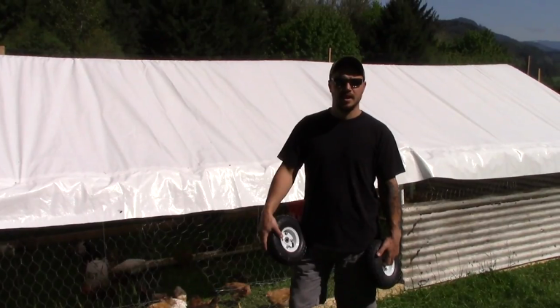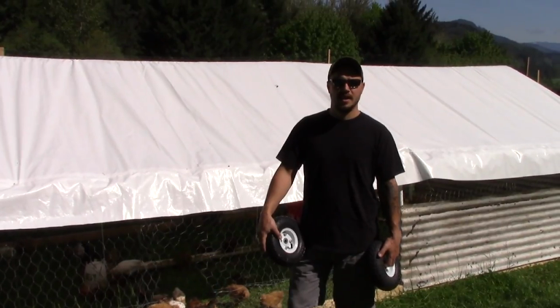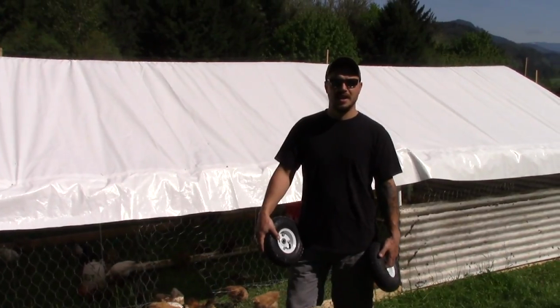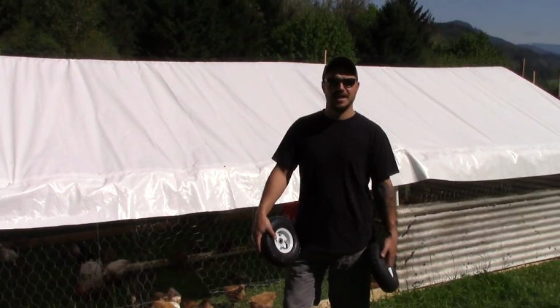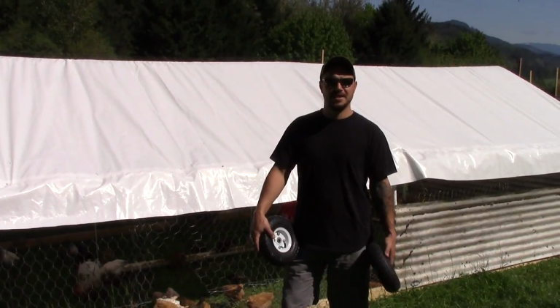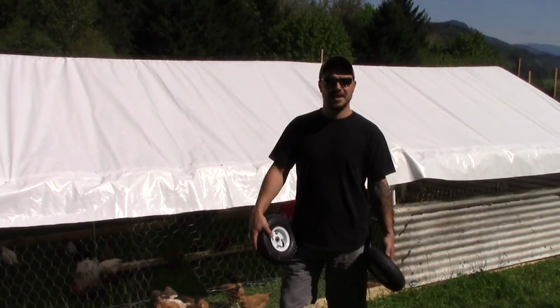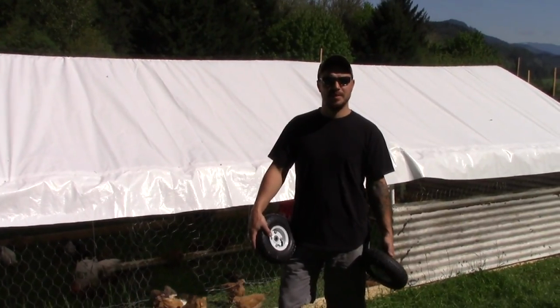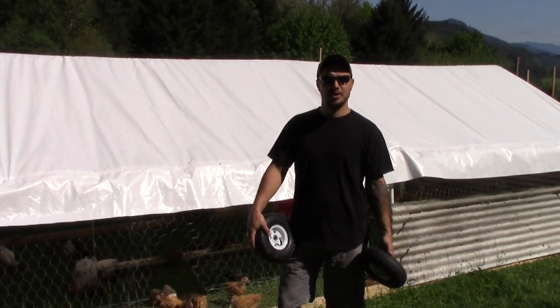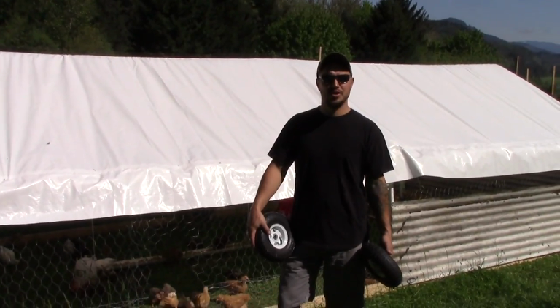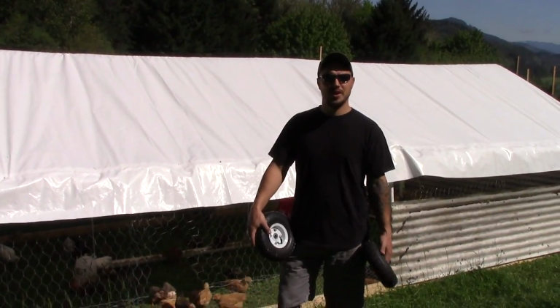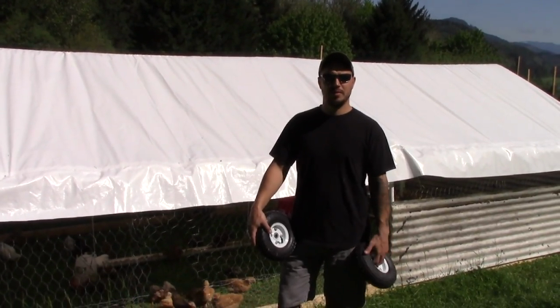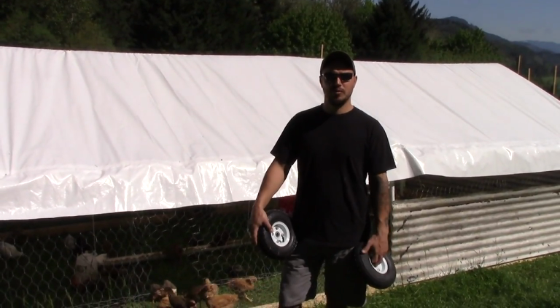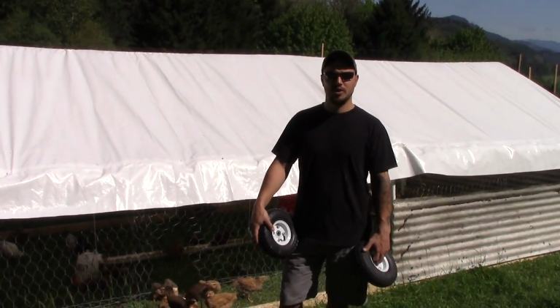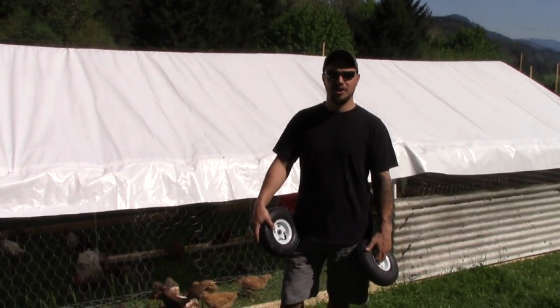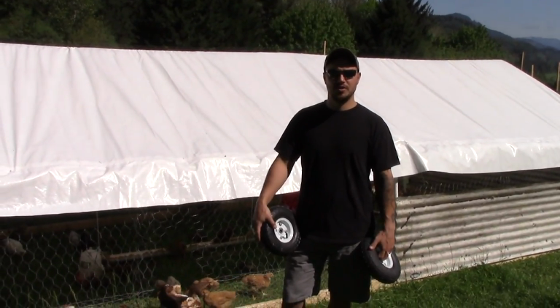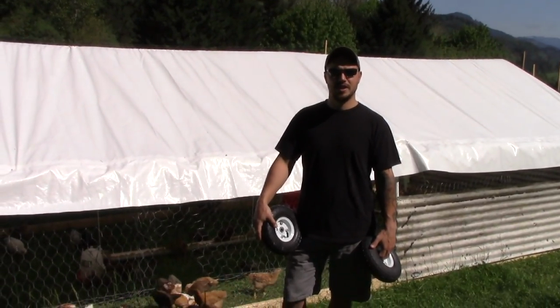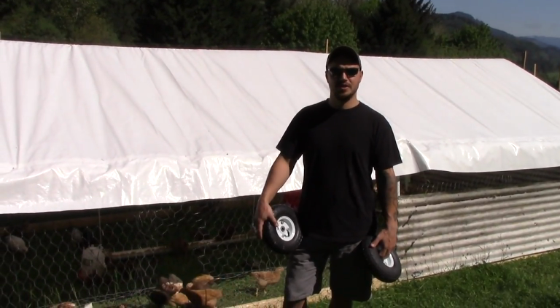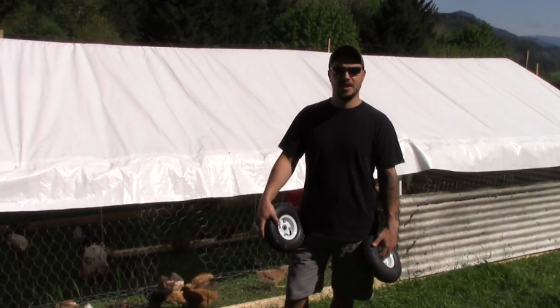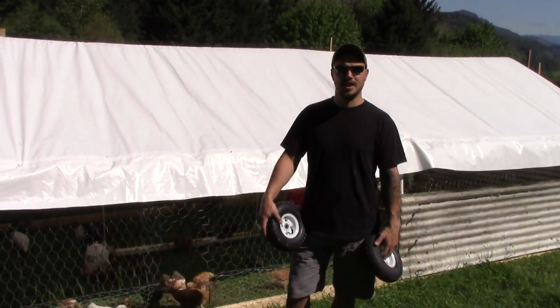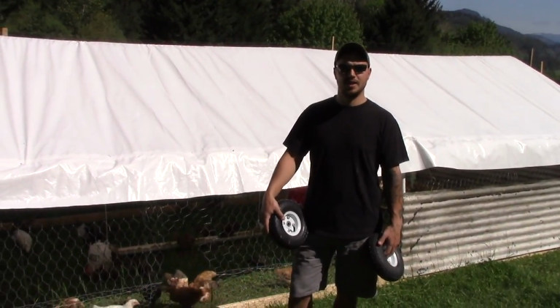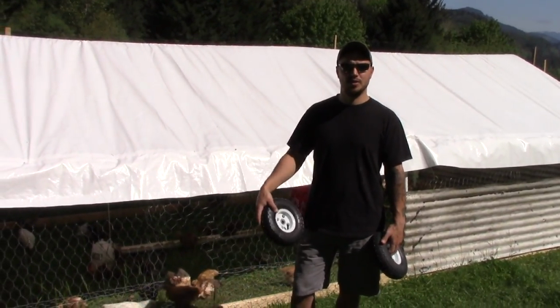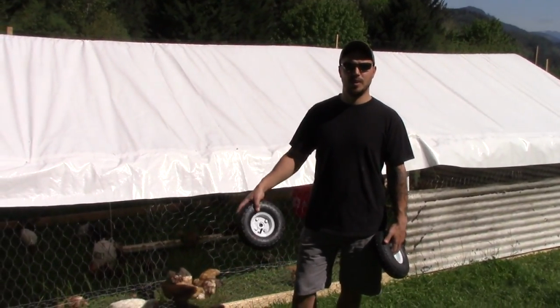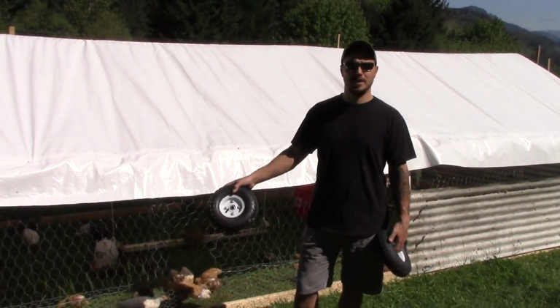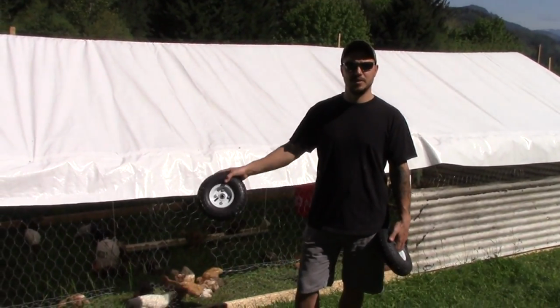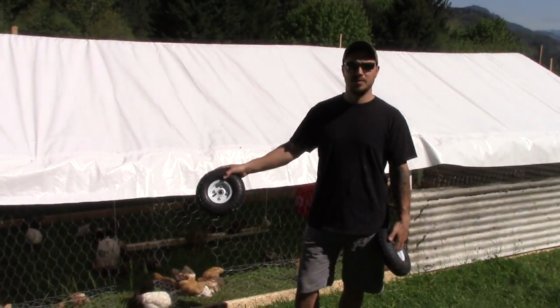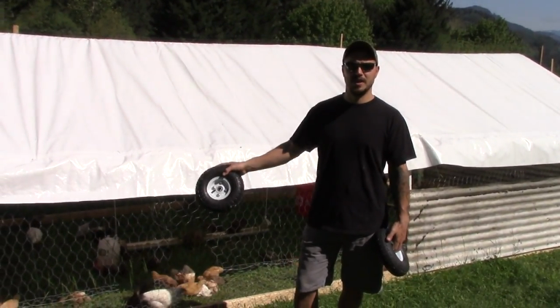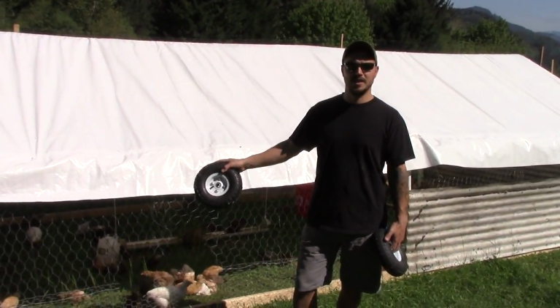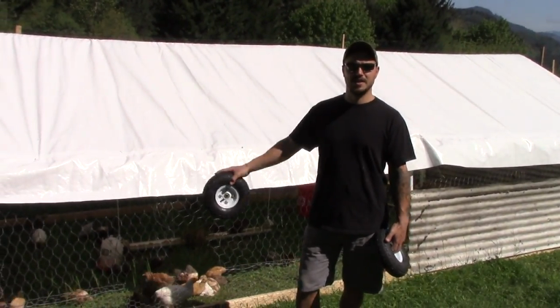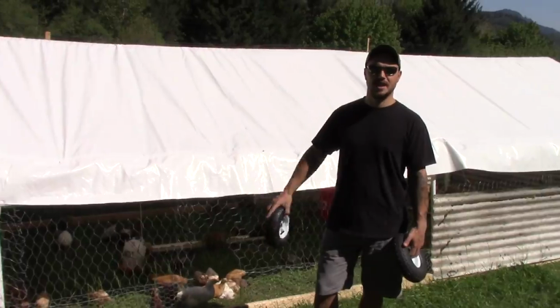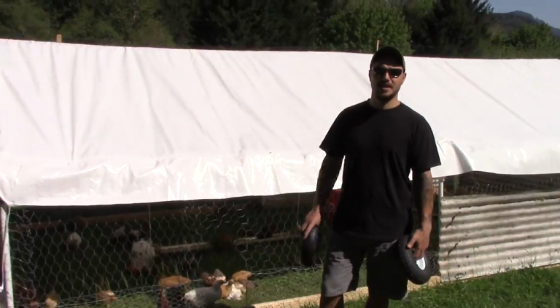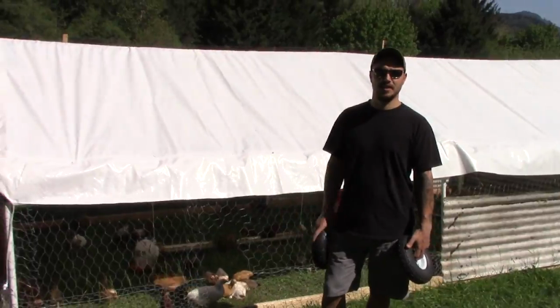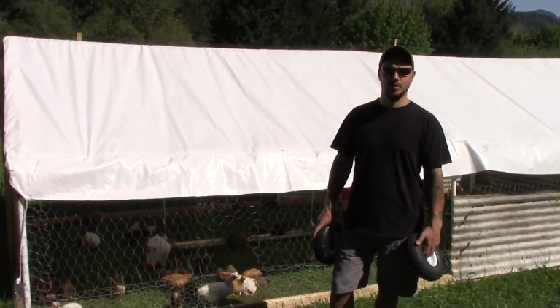Hey guys, today I'm going to show you how we move our chicken tractor and a few updates we've done inside the coop.